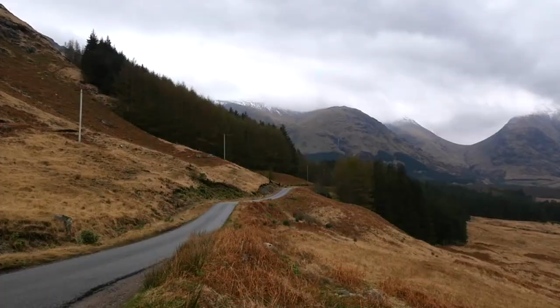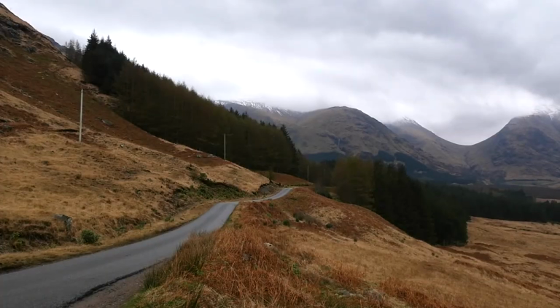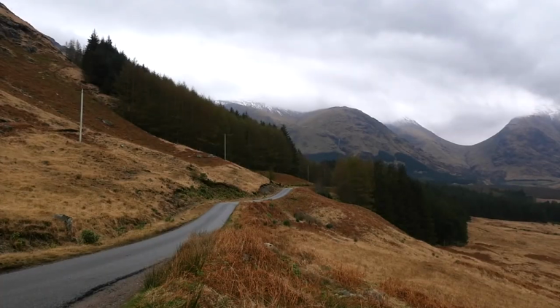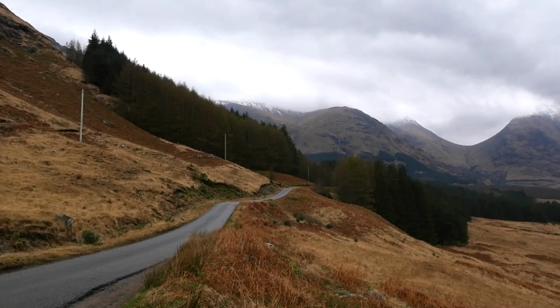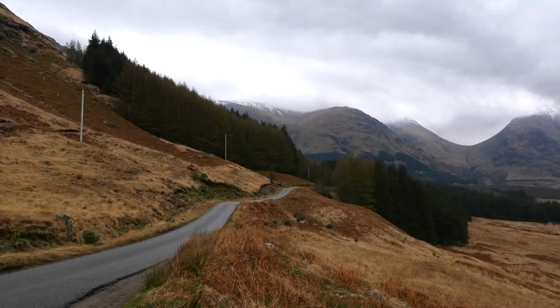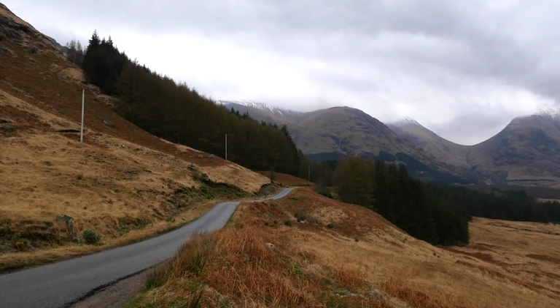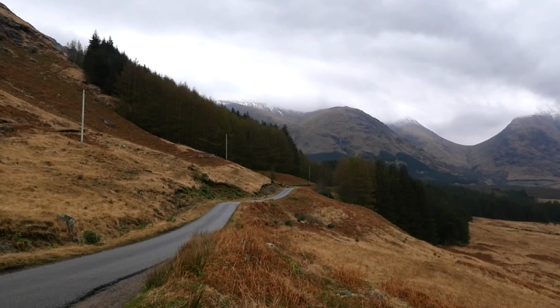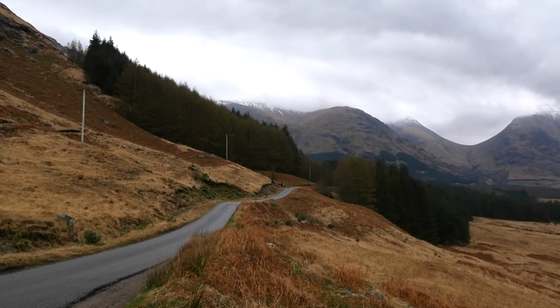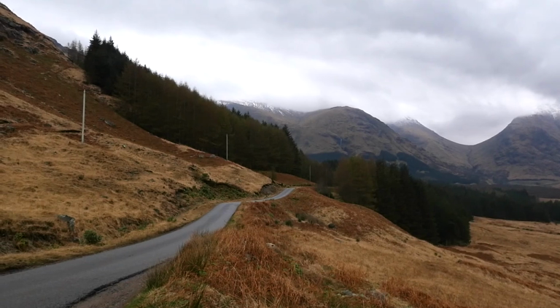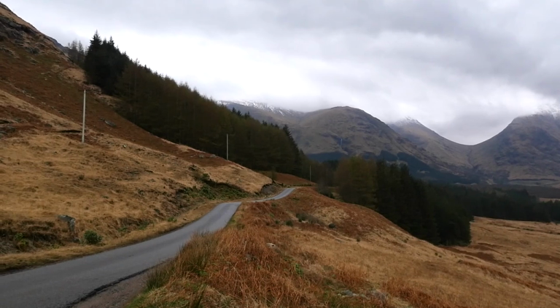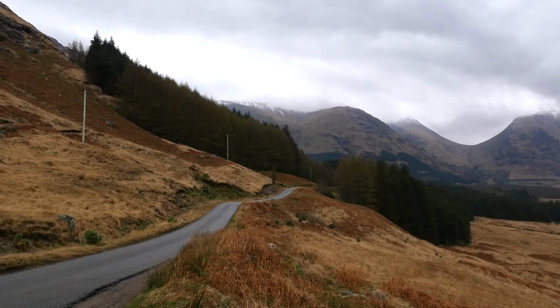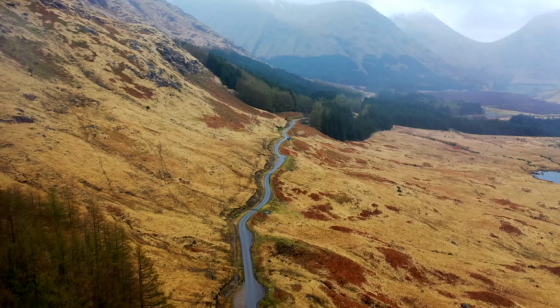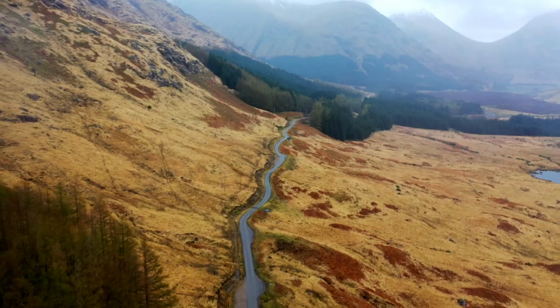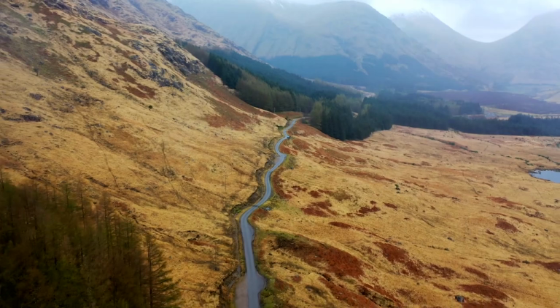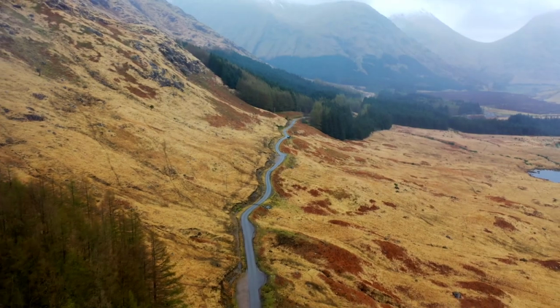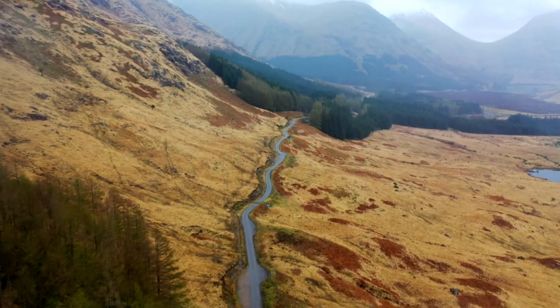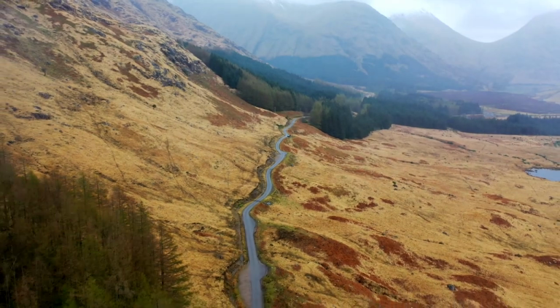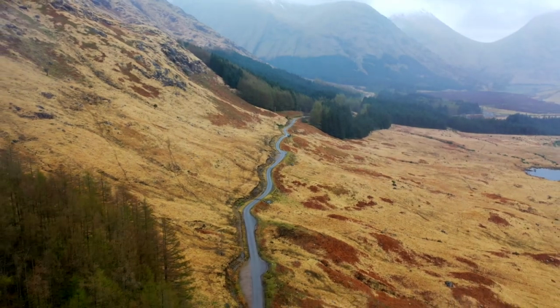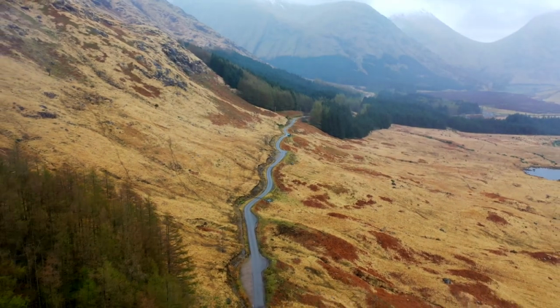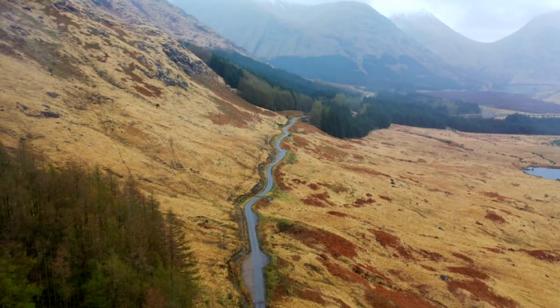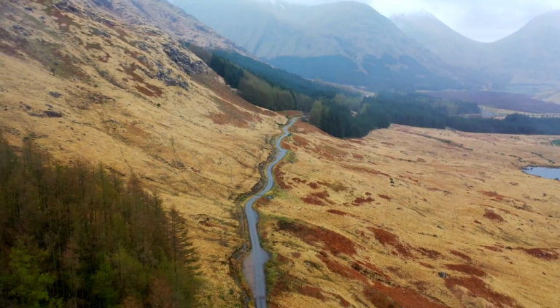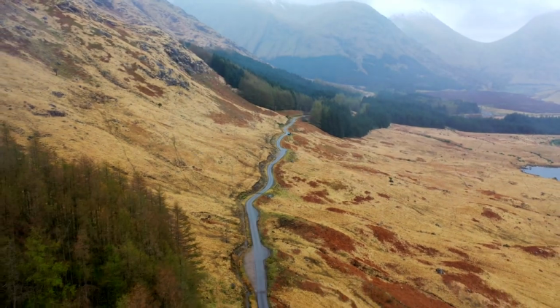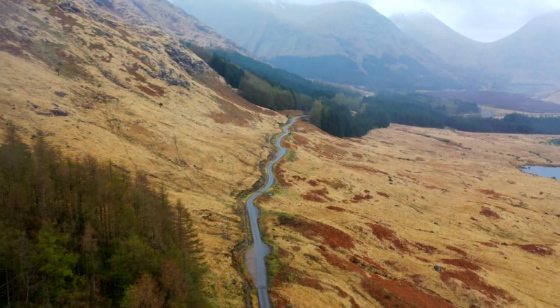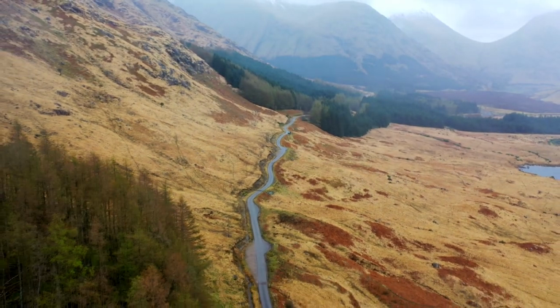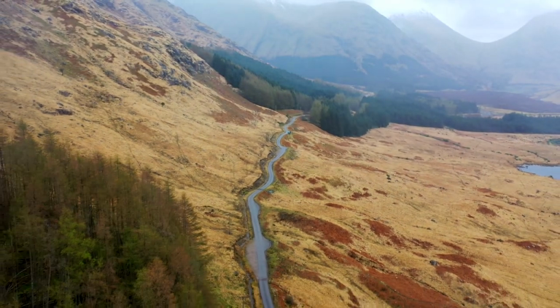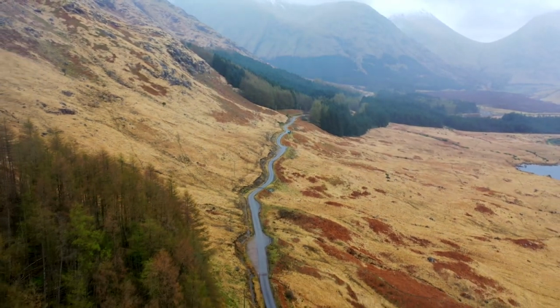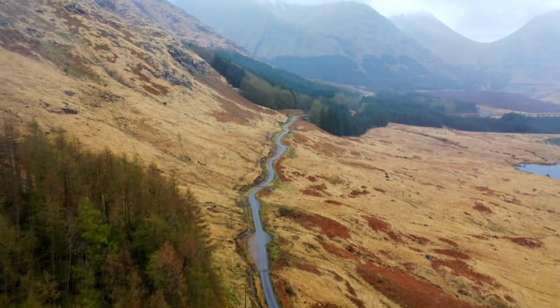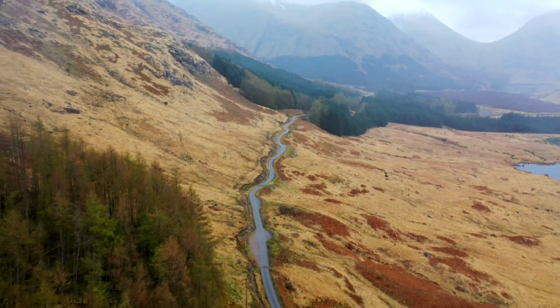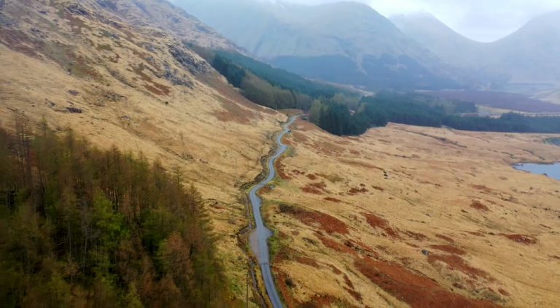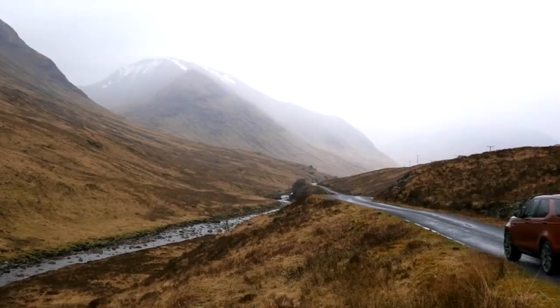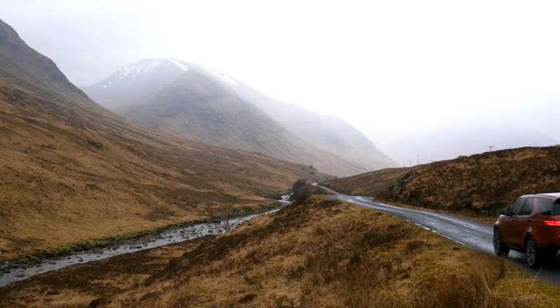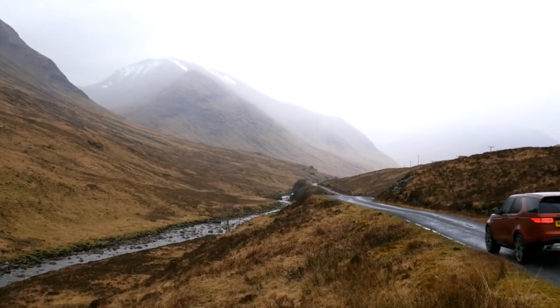The West Highland Way meanders through Glencoe and you can hike a portion of it here, including the Devil's Staircase for some amazing views.